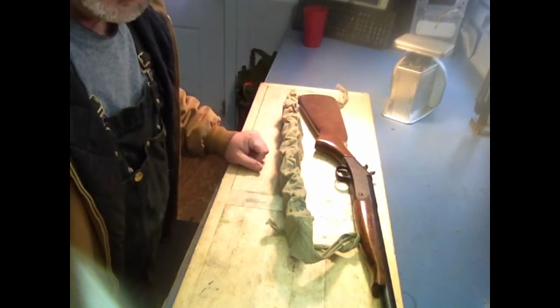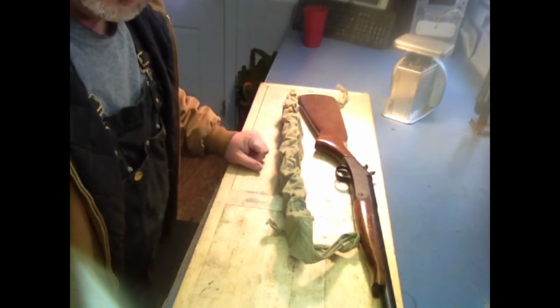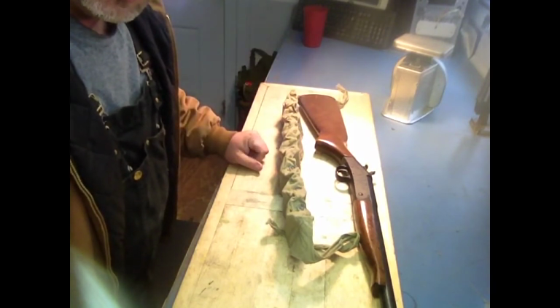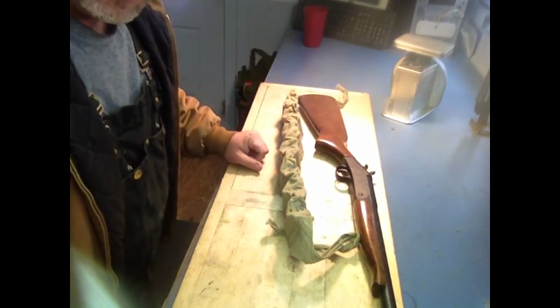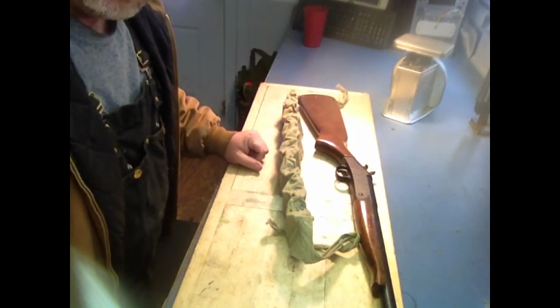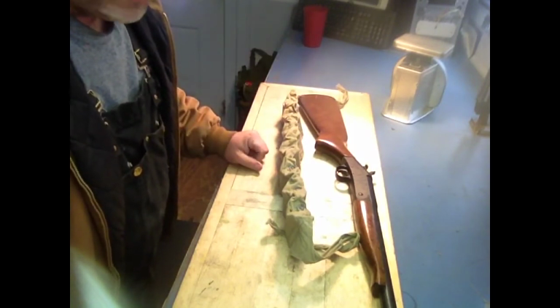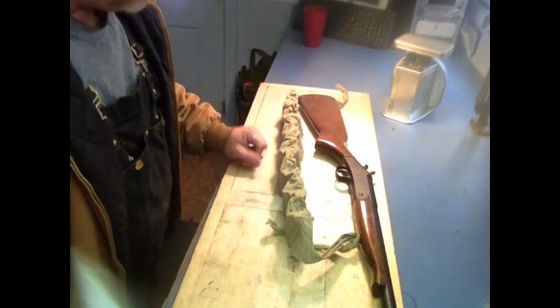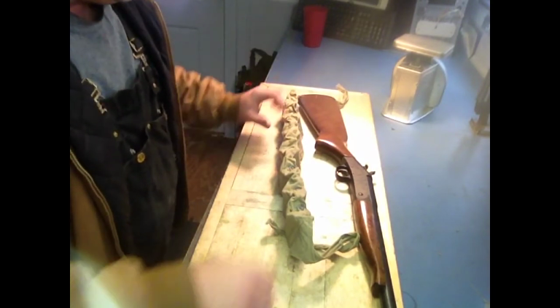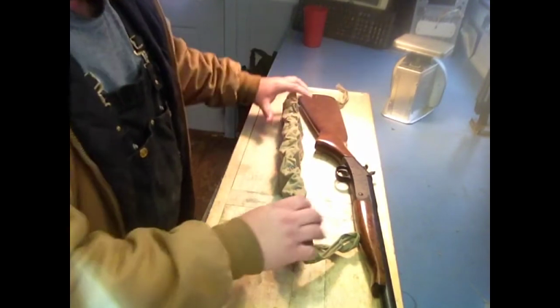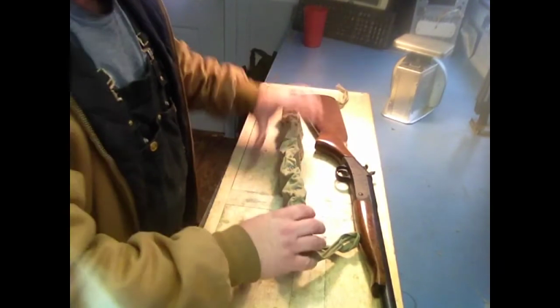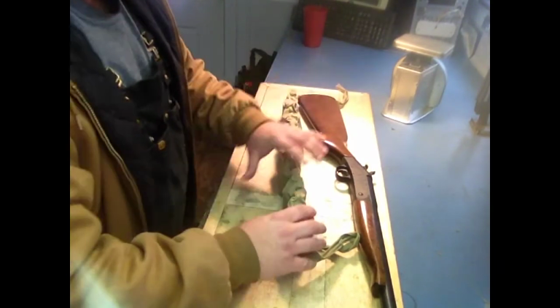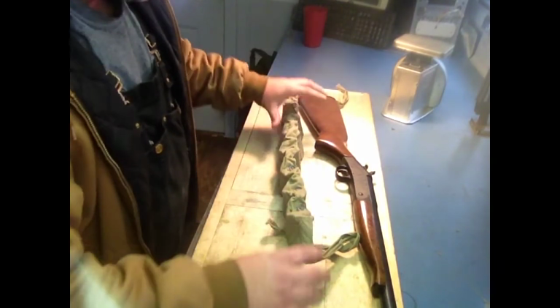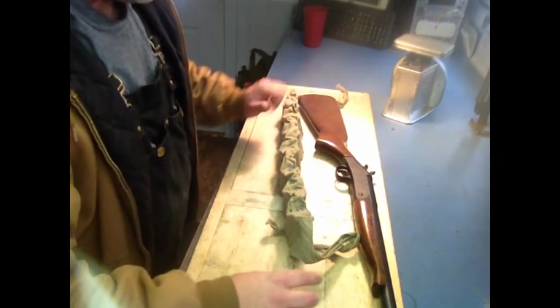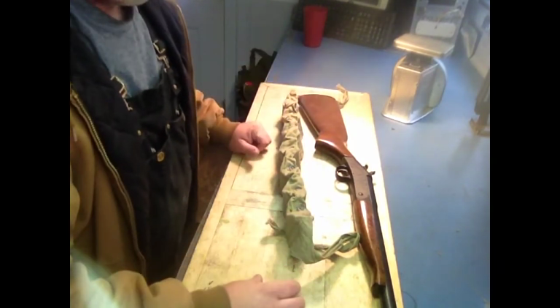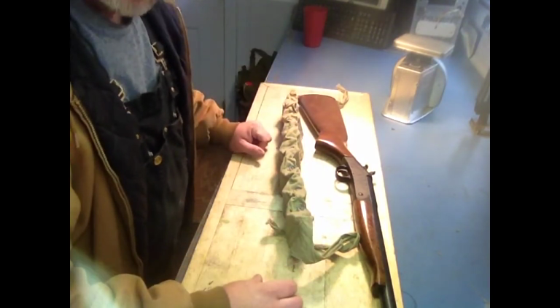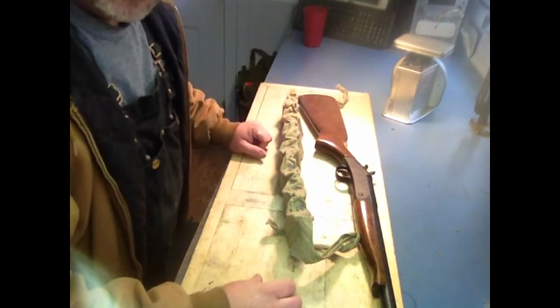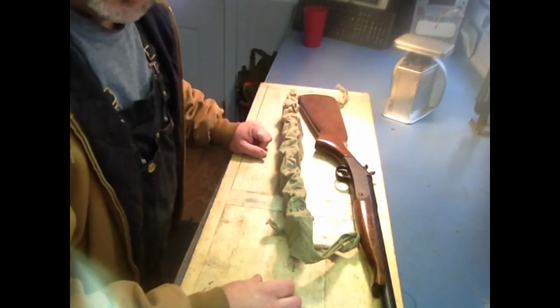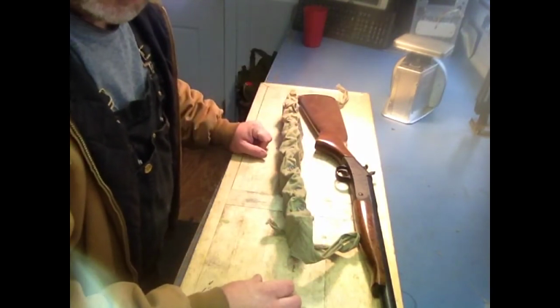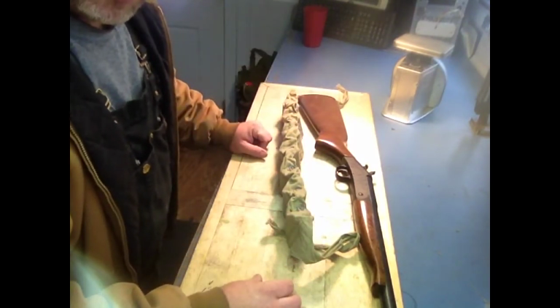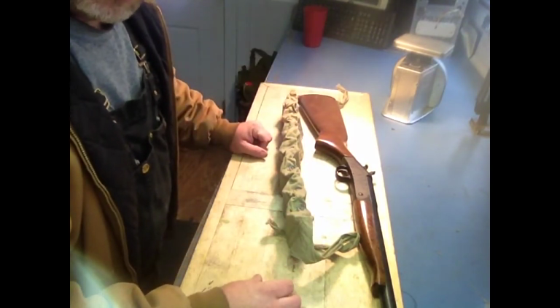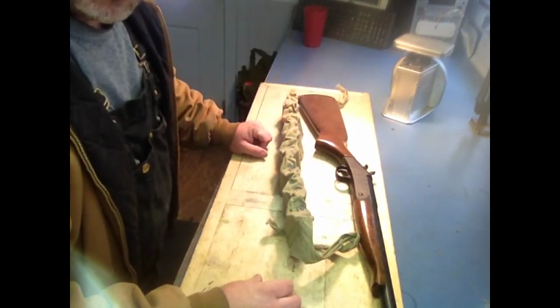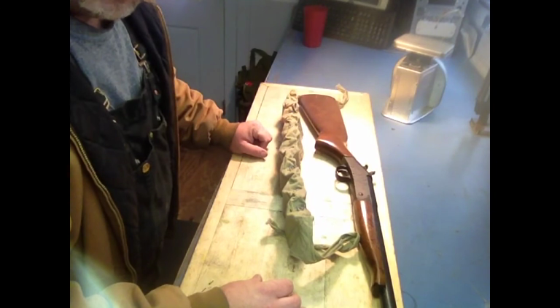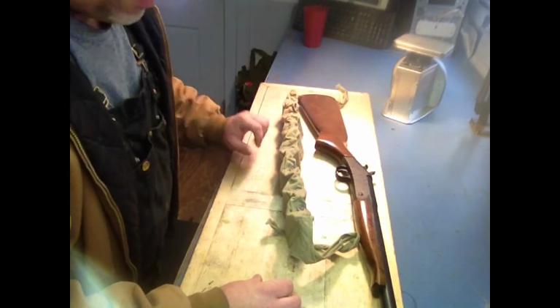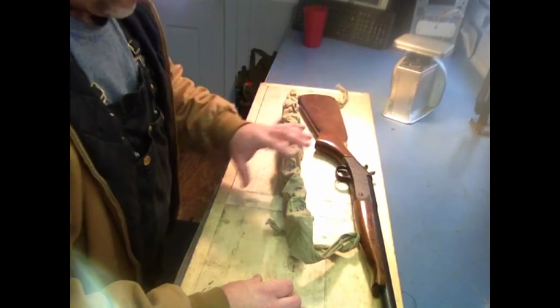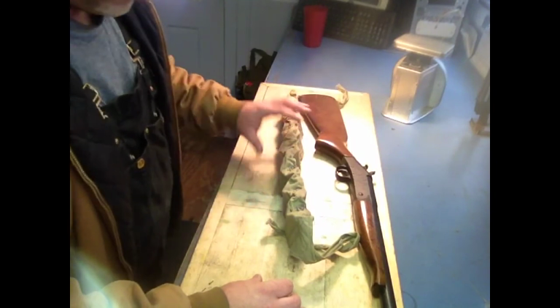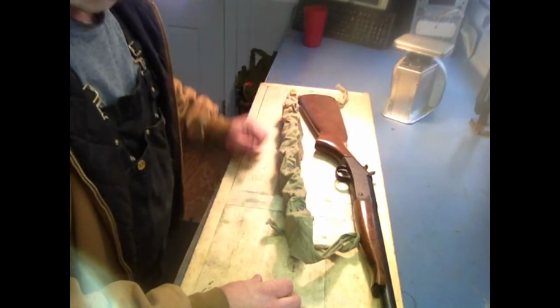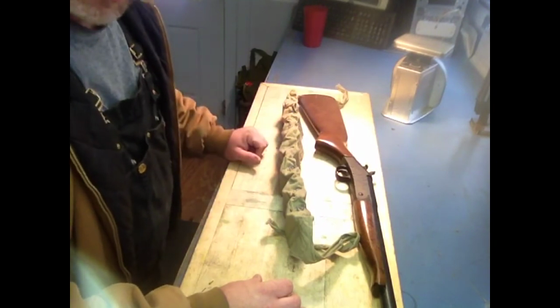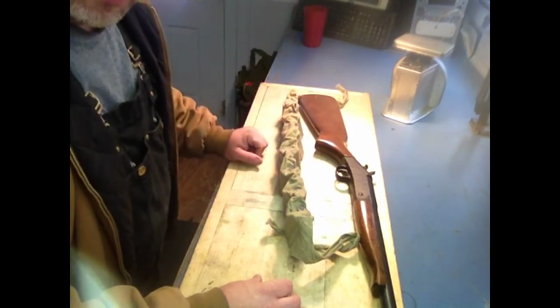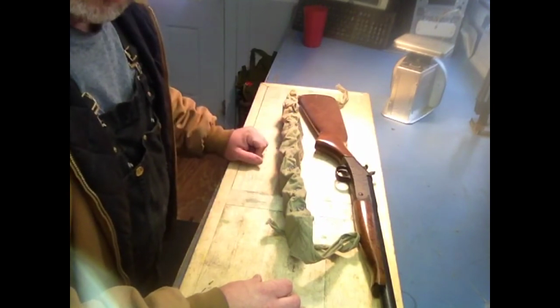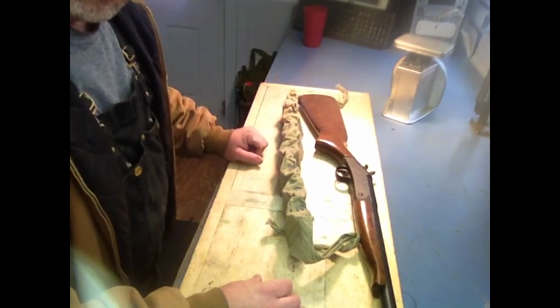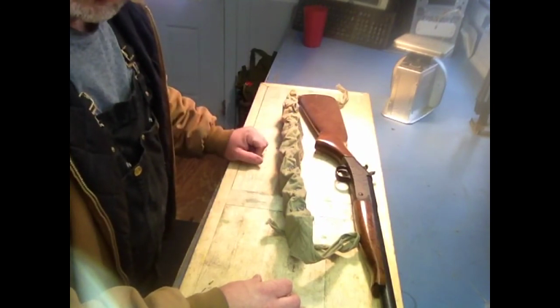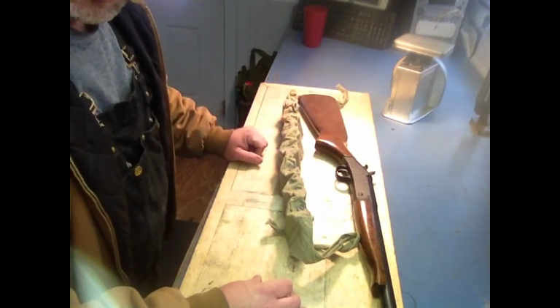I thought I'd throw it out to you all and let you check it out. If you decide to do something with this, drop me a line — let me know how you customize your stuff. See ya!